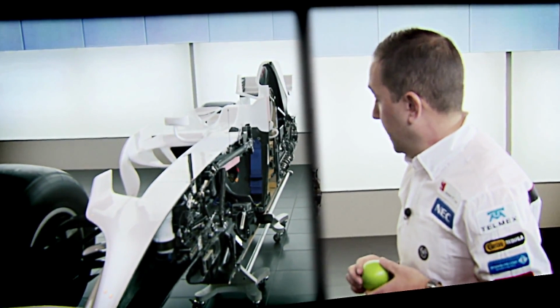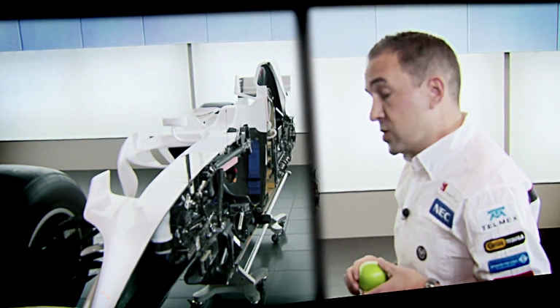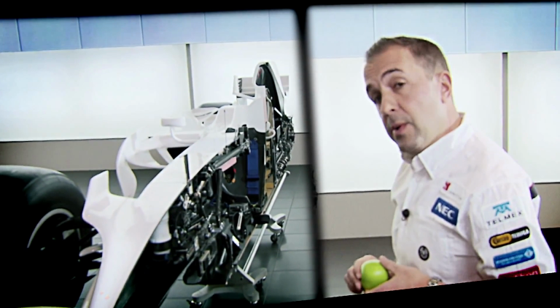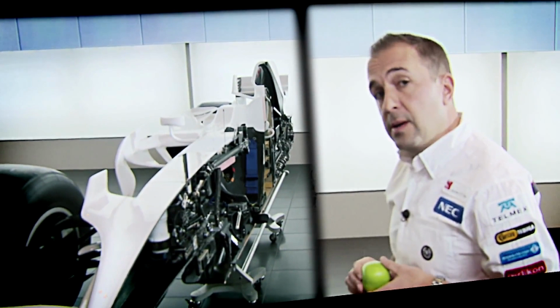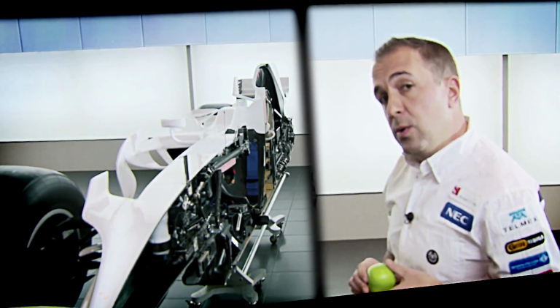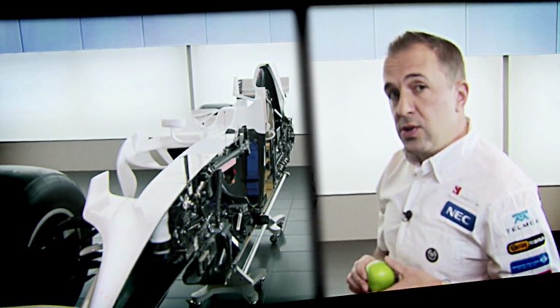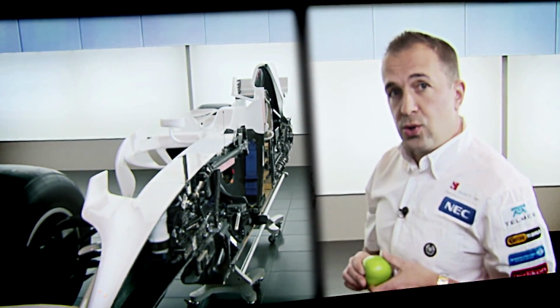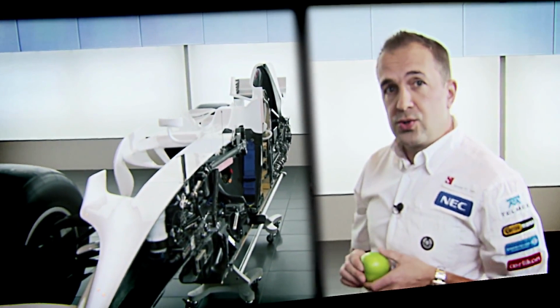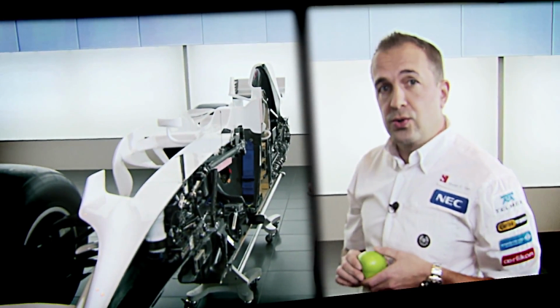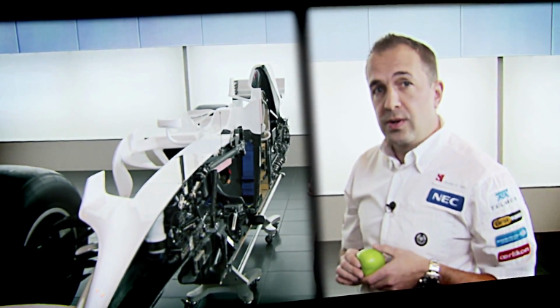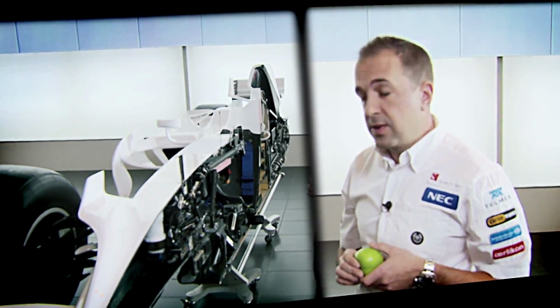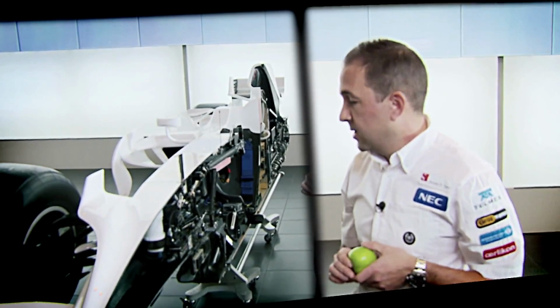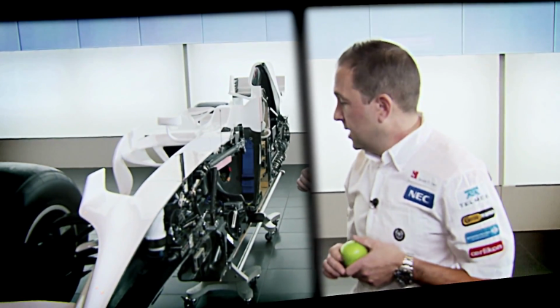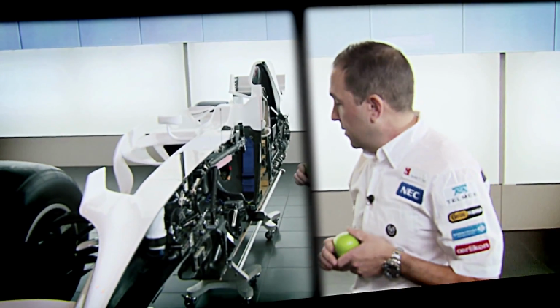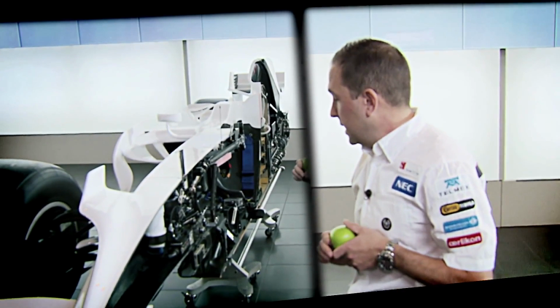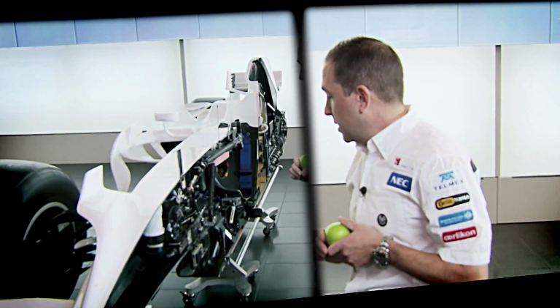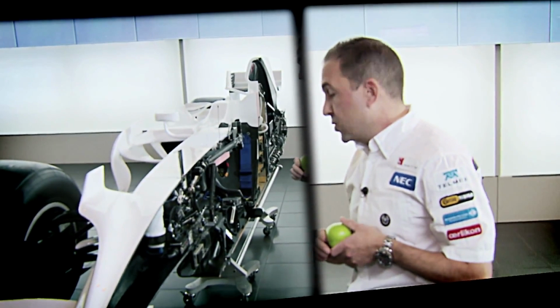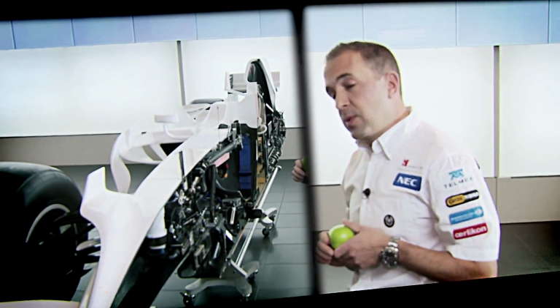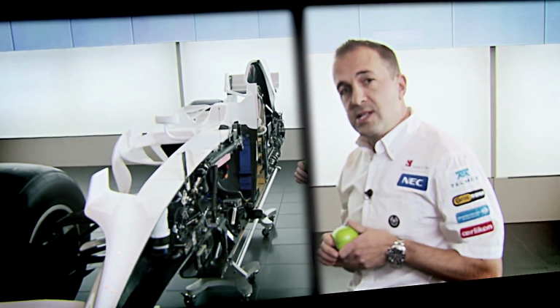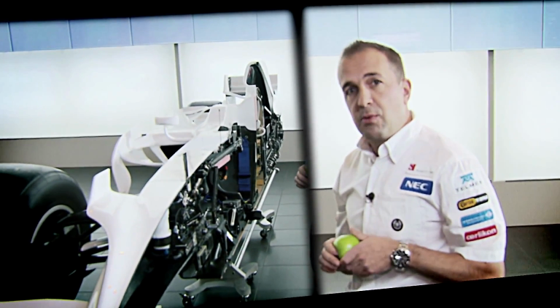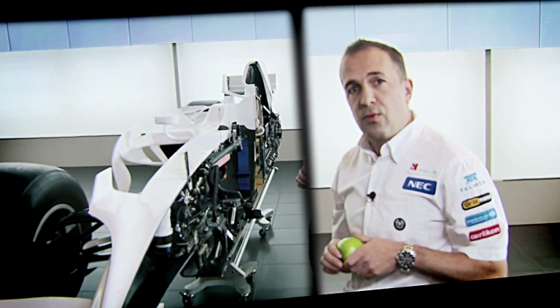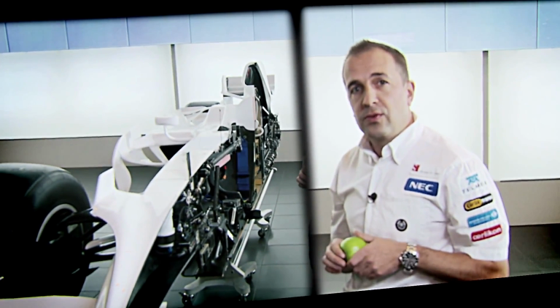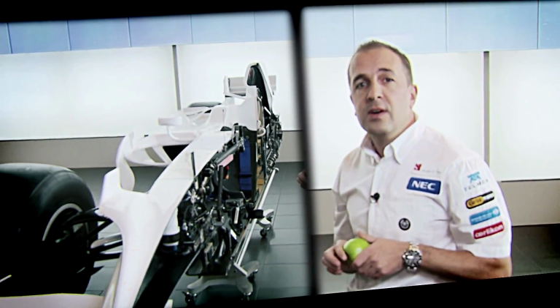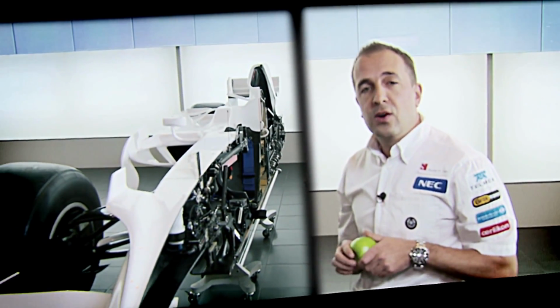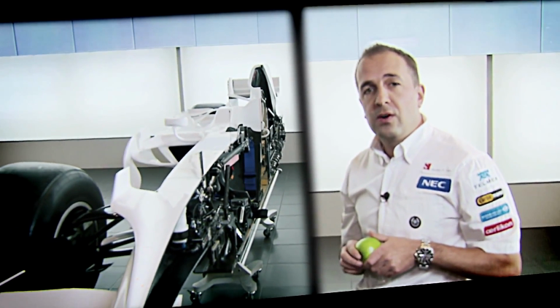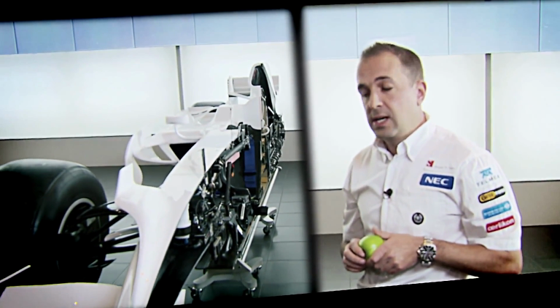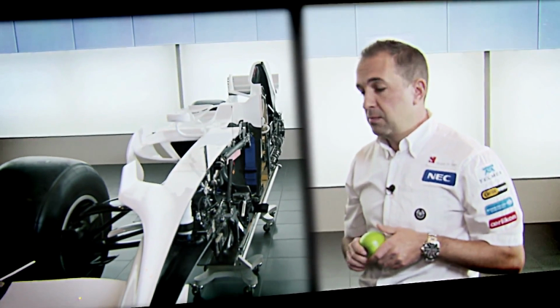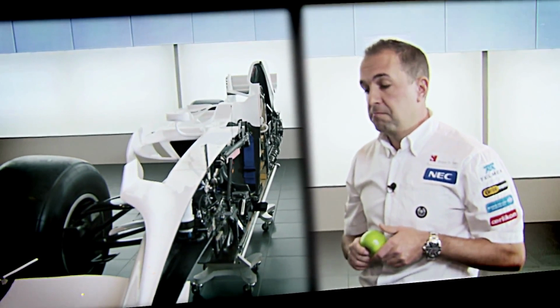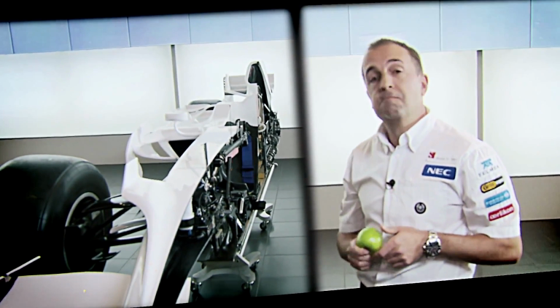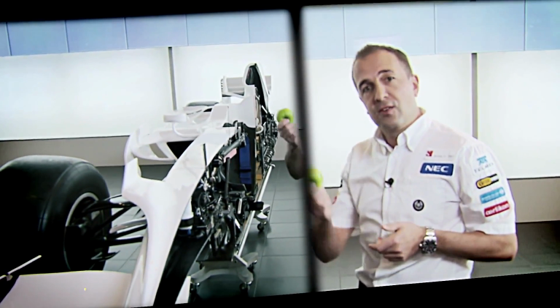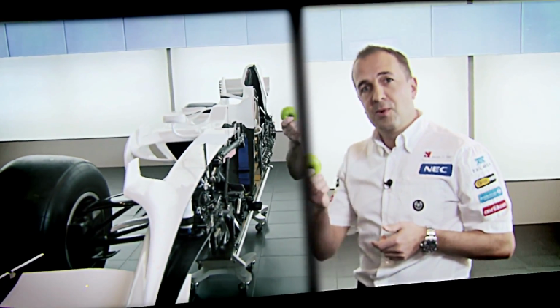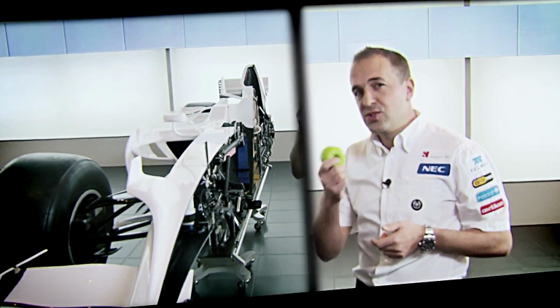I hope you've enjoyed your tour of a cutaway Sauber F1 car. Thank you very much.